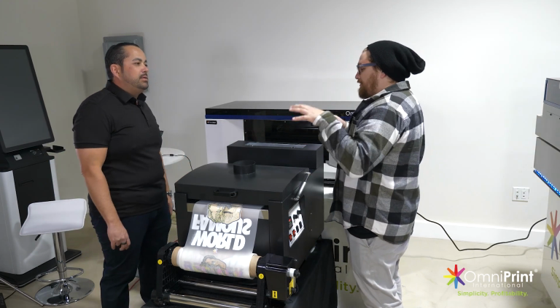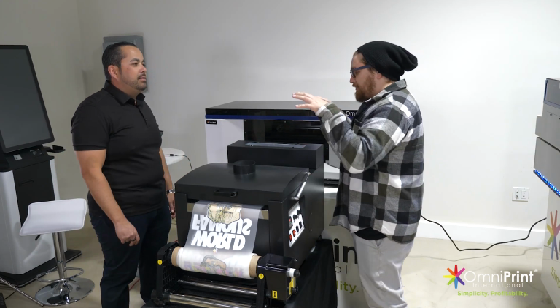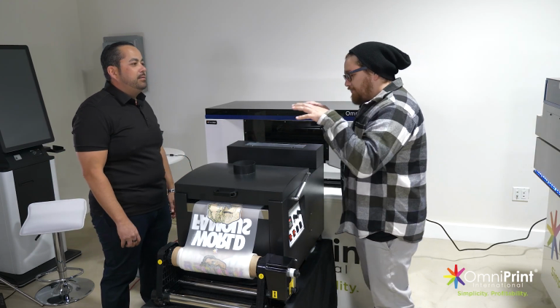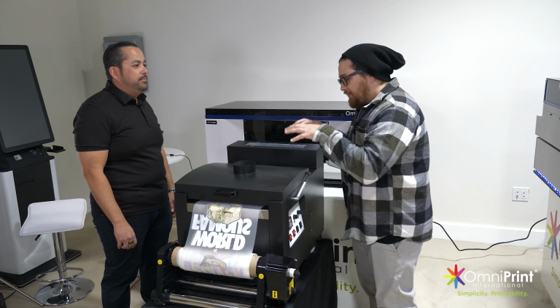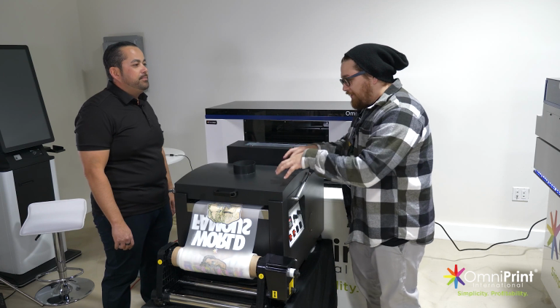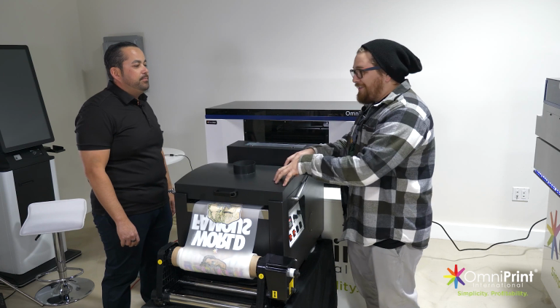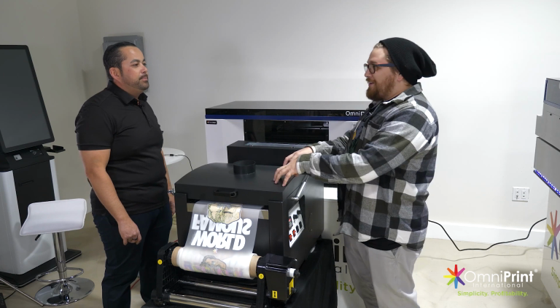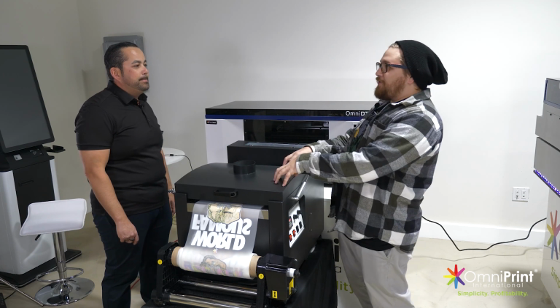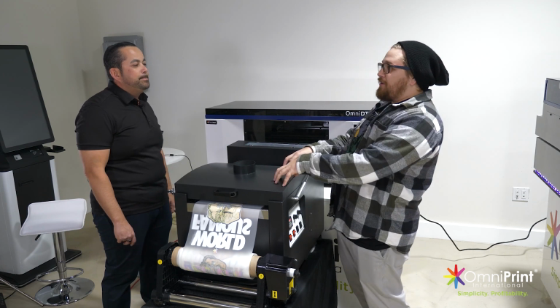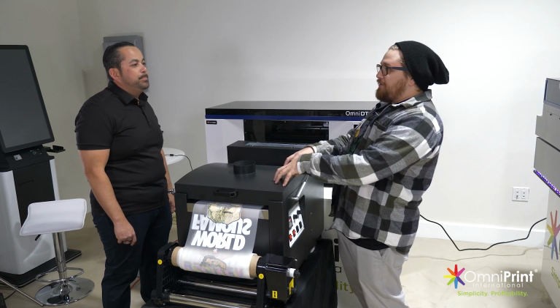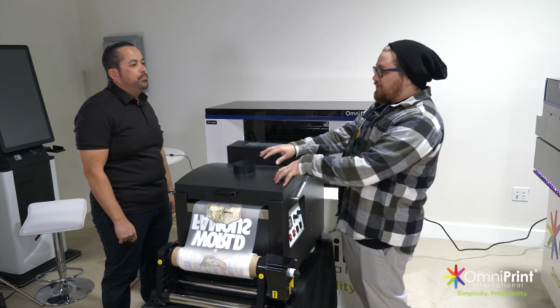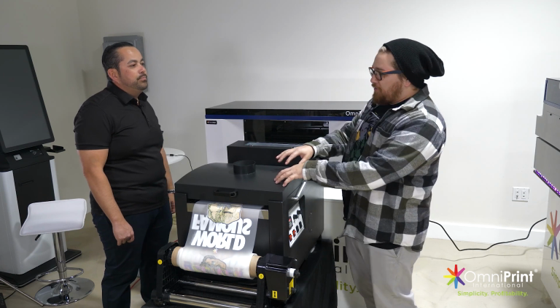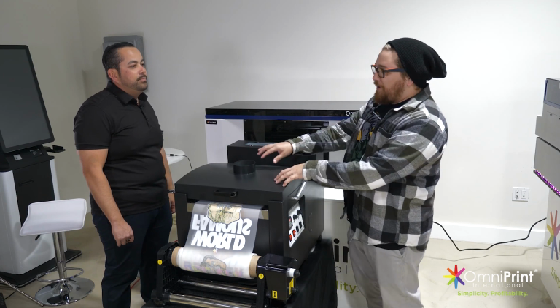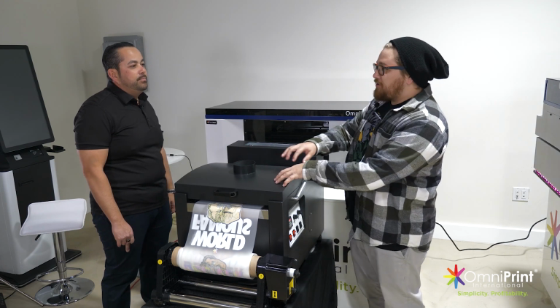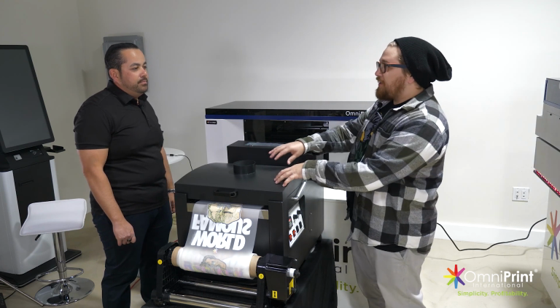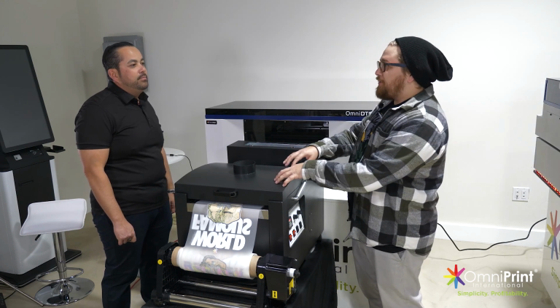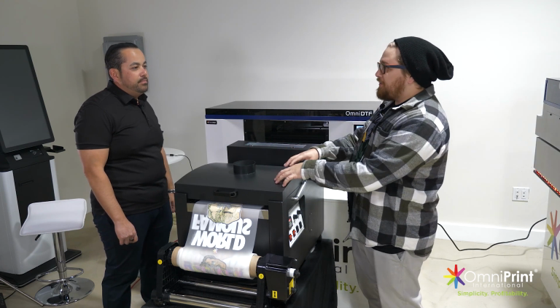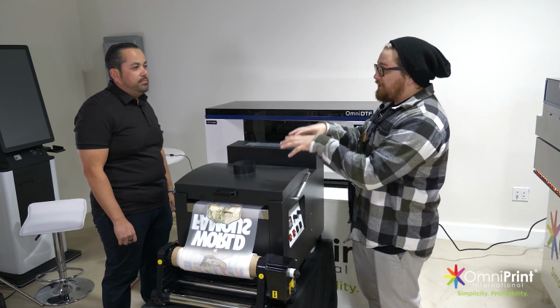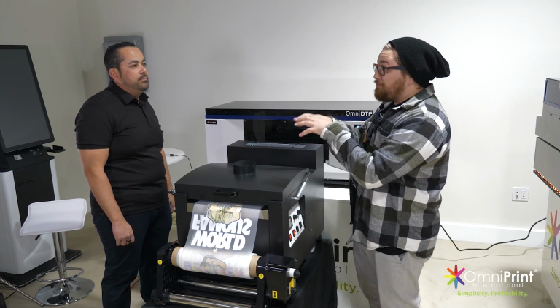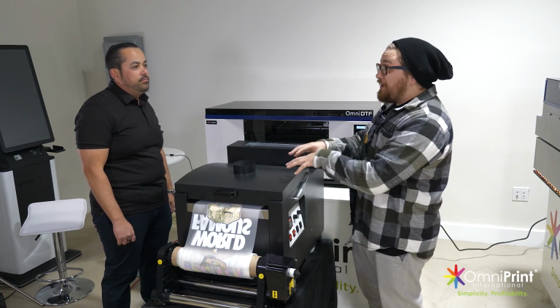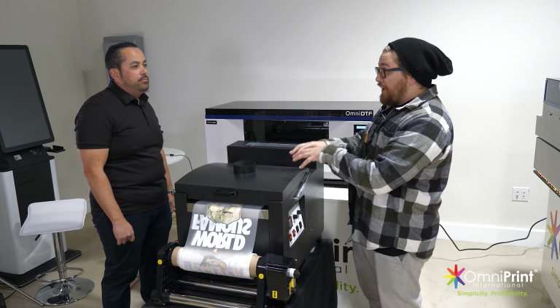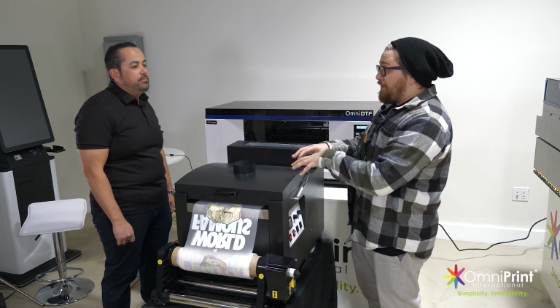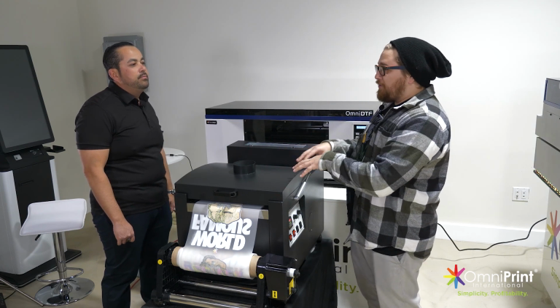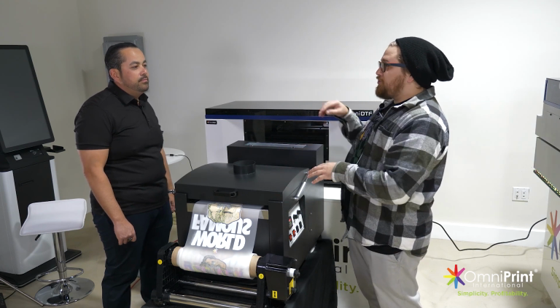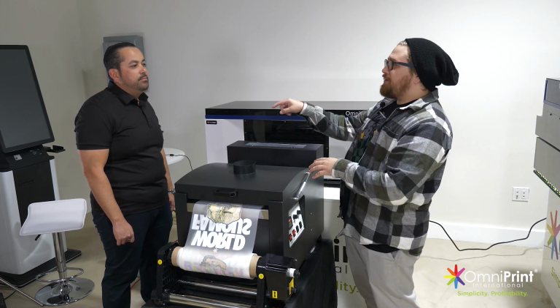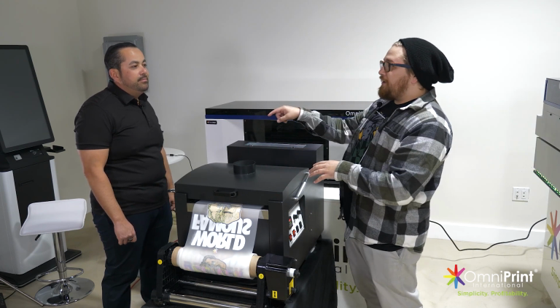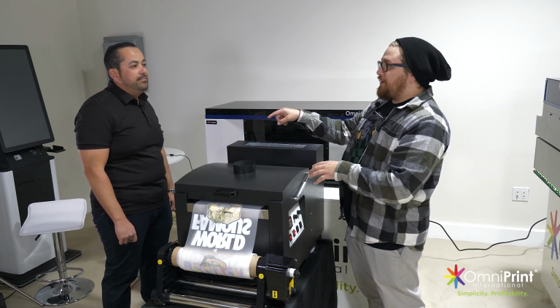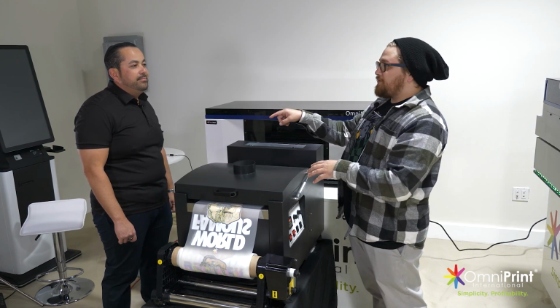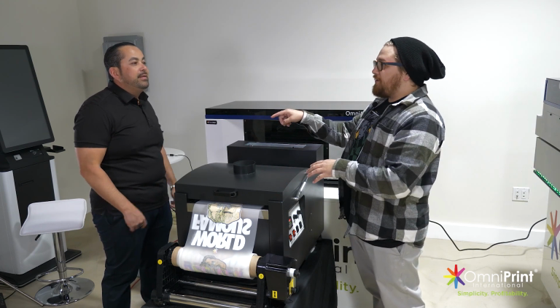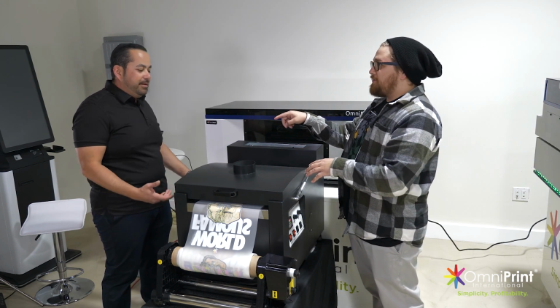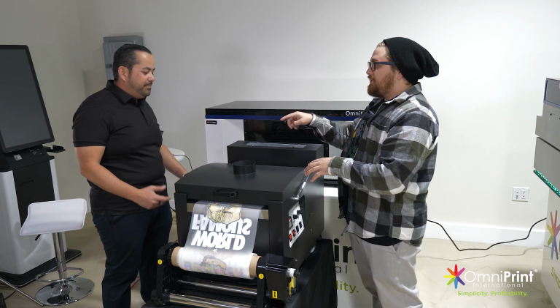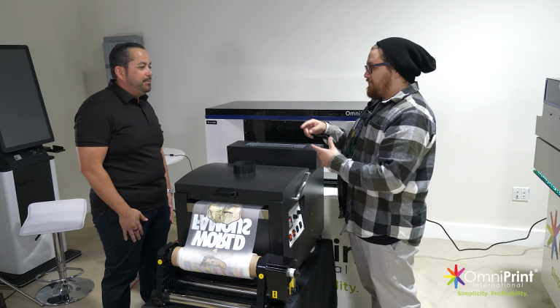And then in the oven here, this is where the magic is happening. It's baking that powder, which you guys make in house, correct? Yep.